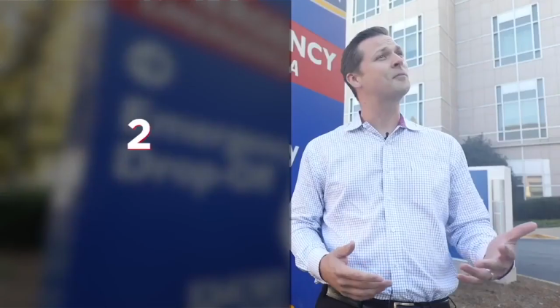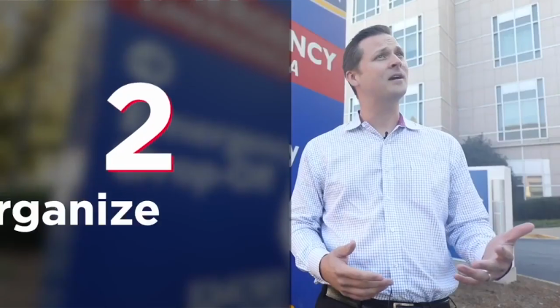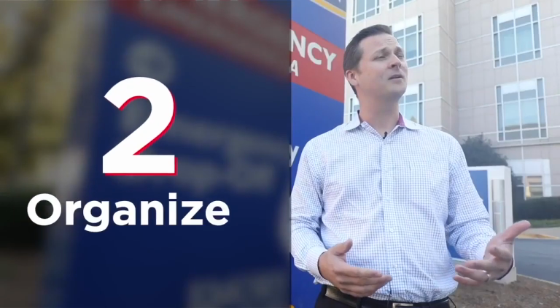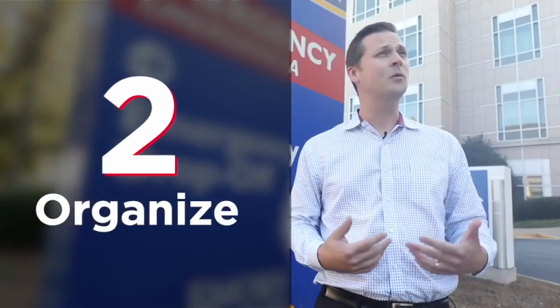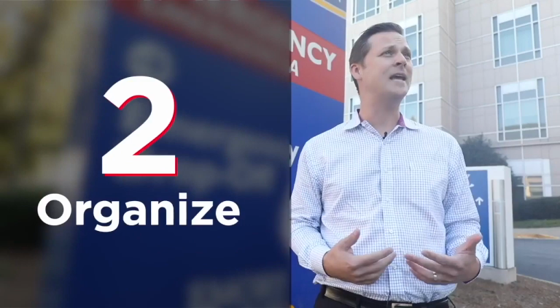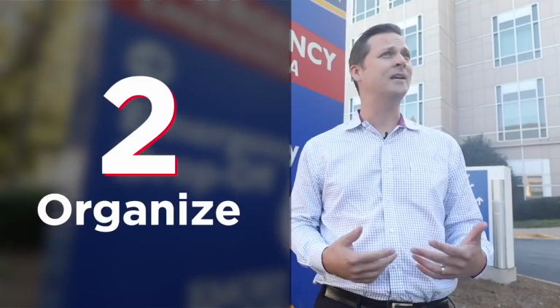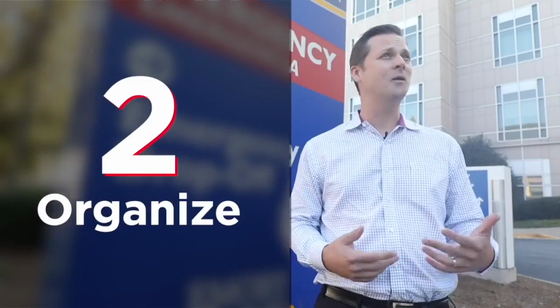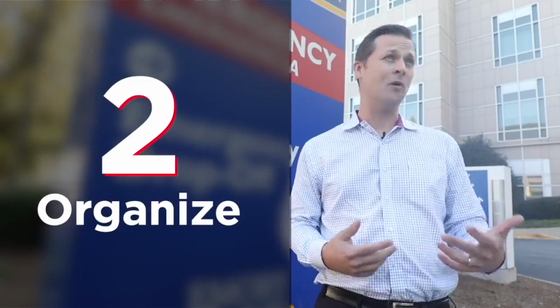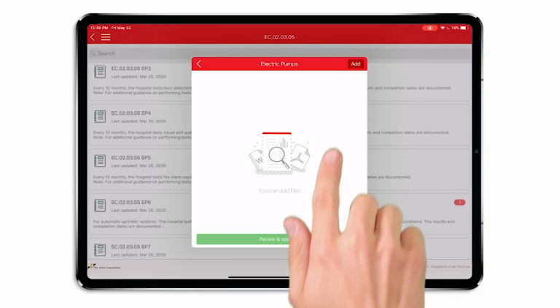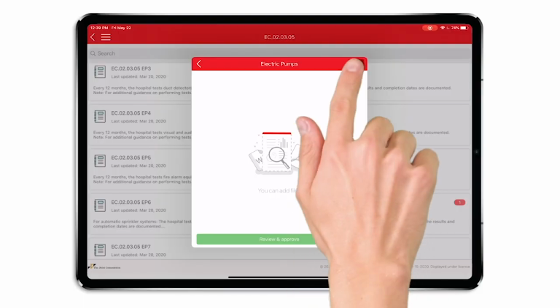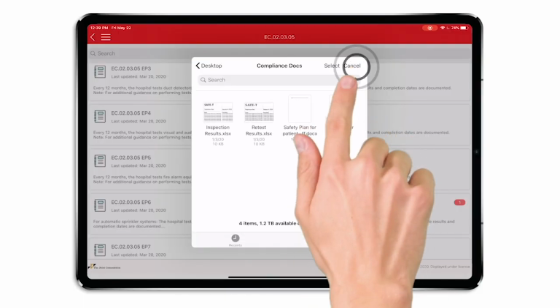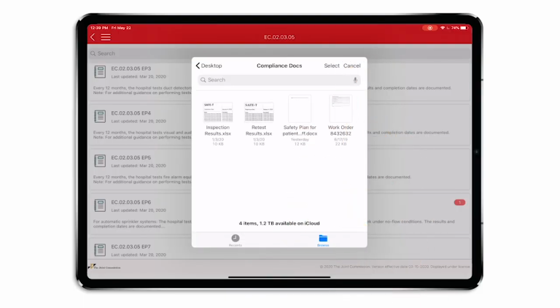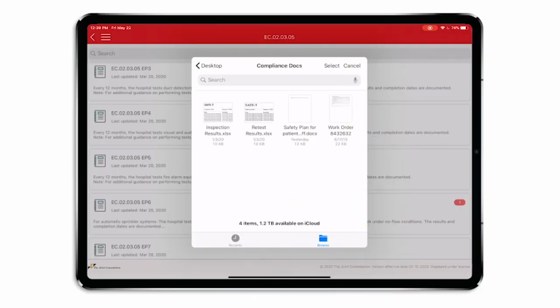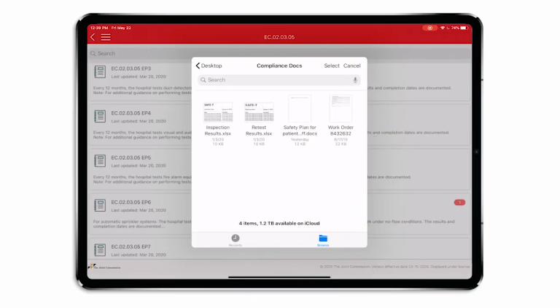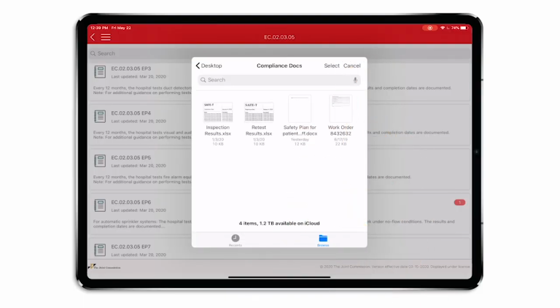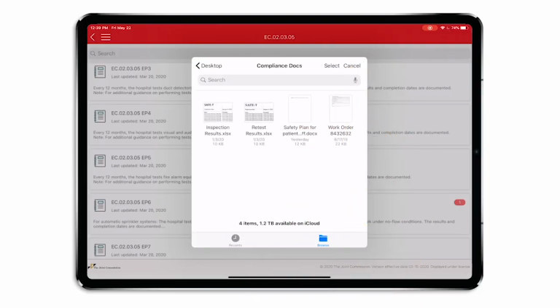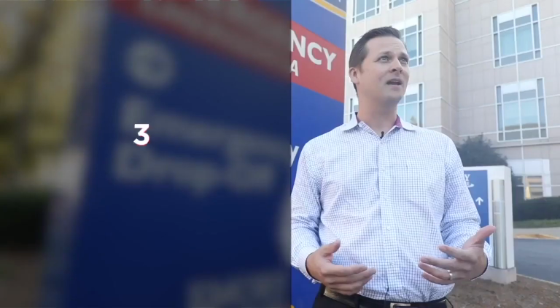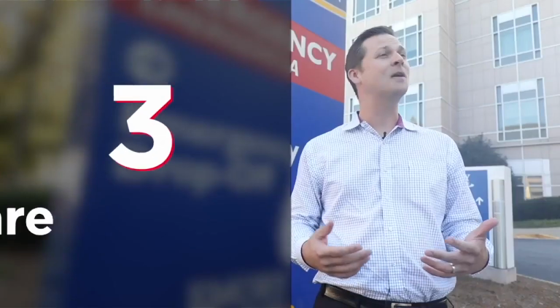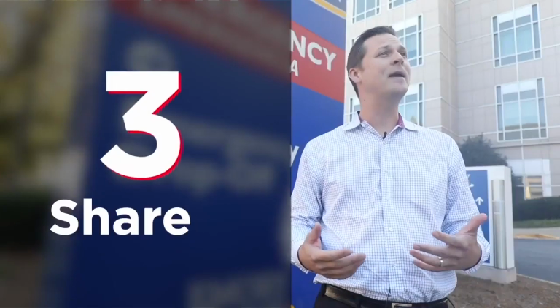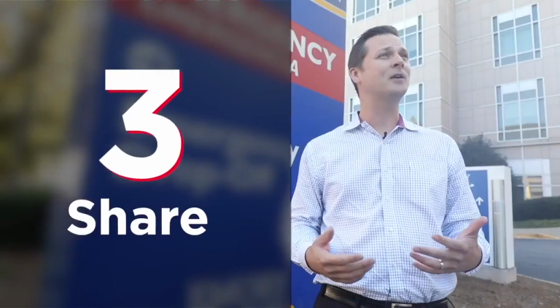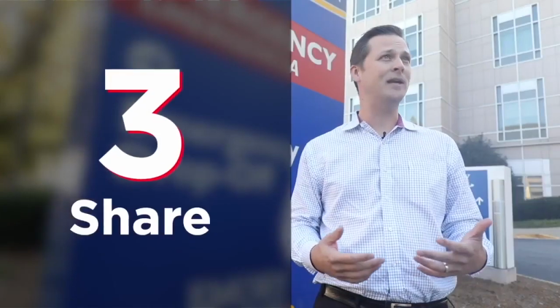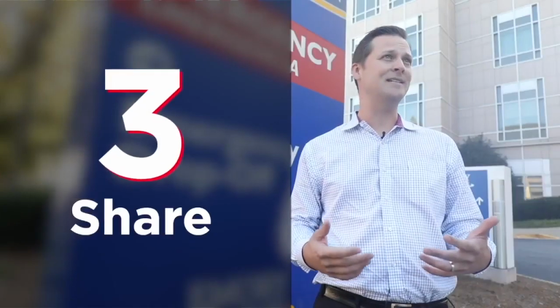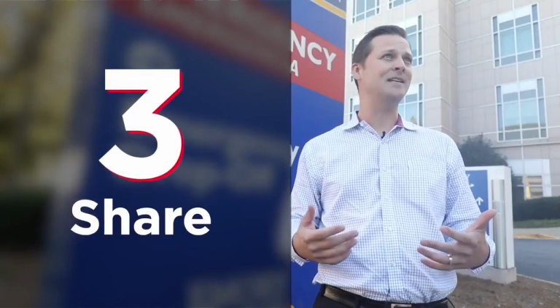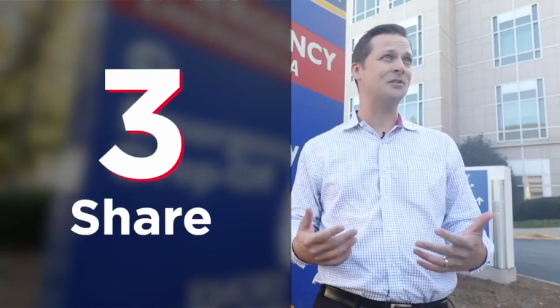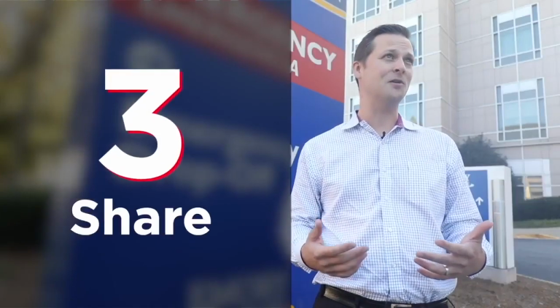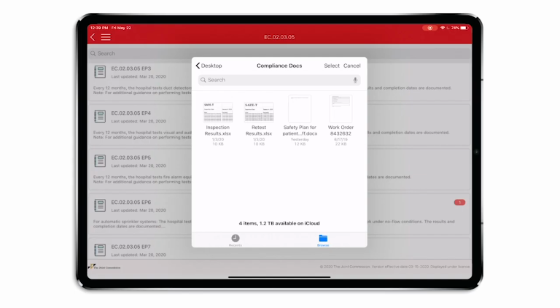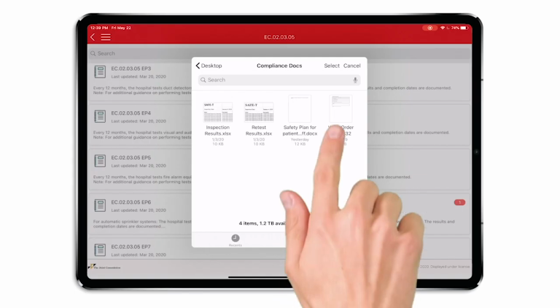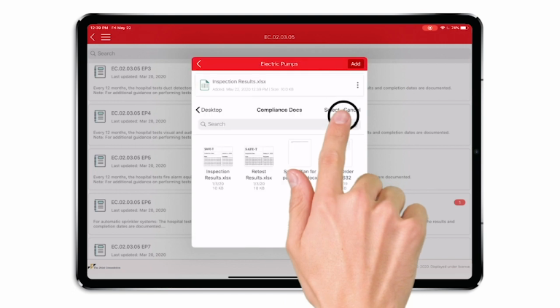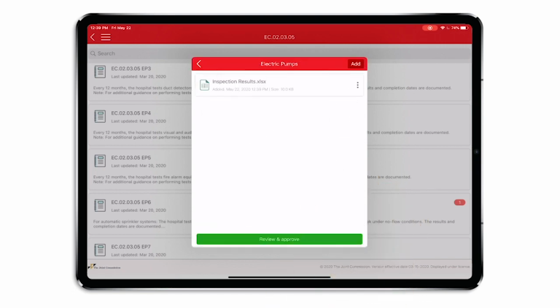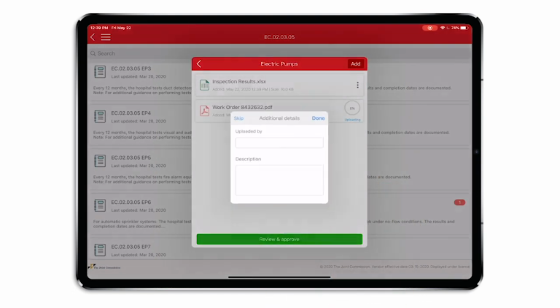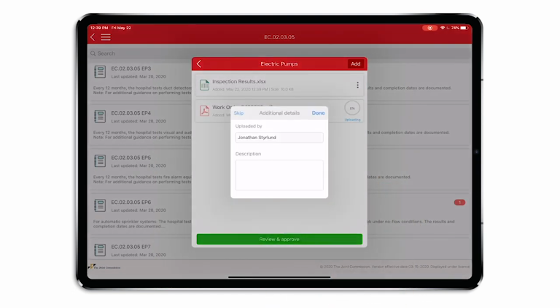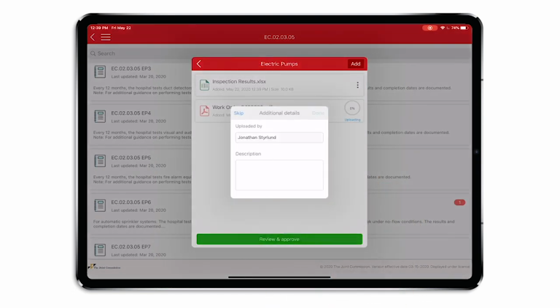From there we take it, we organize it, we link it together, and then we make it quick and easy to search and share that information out.